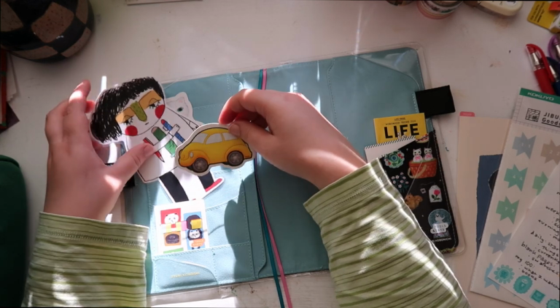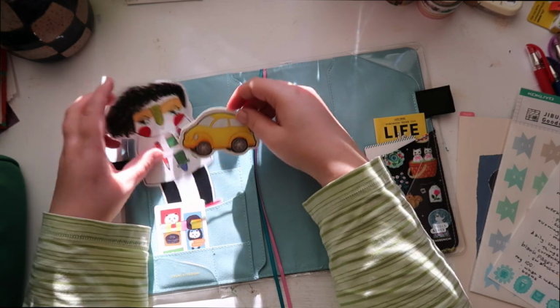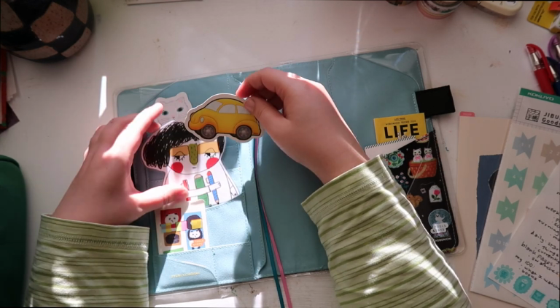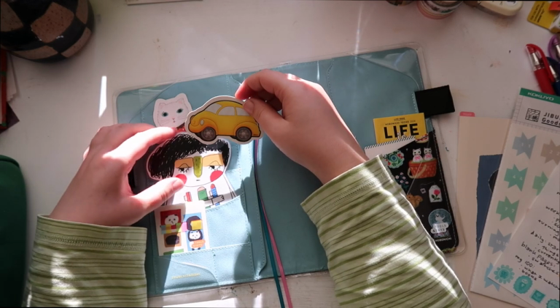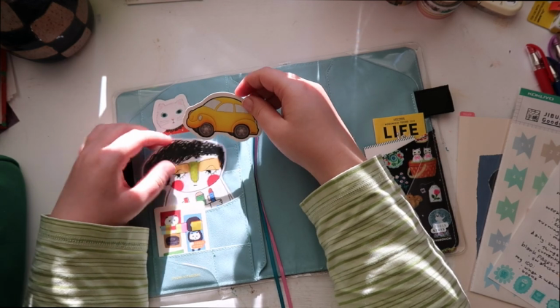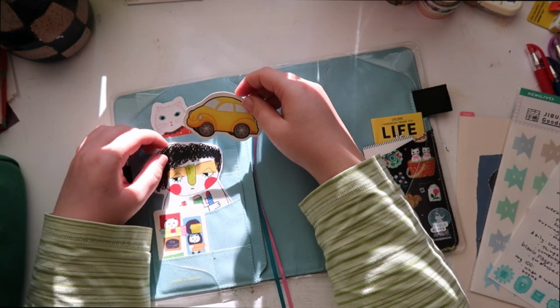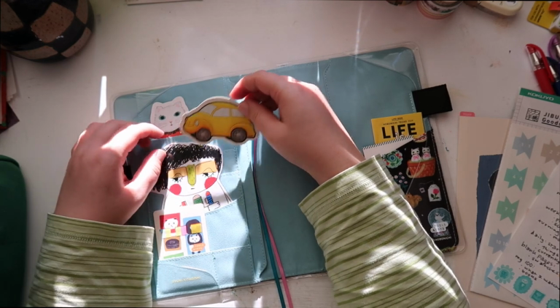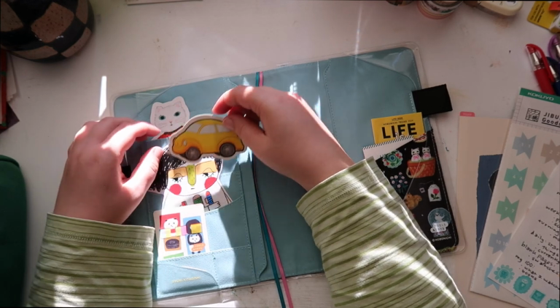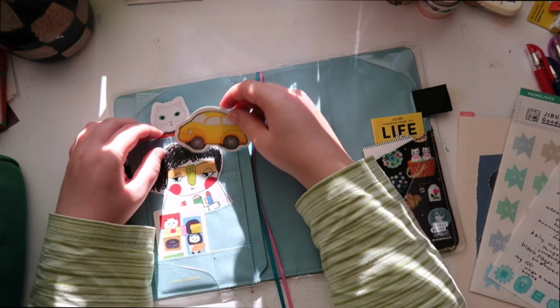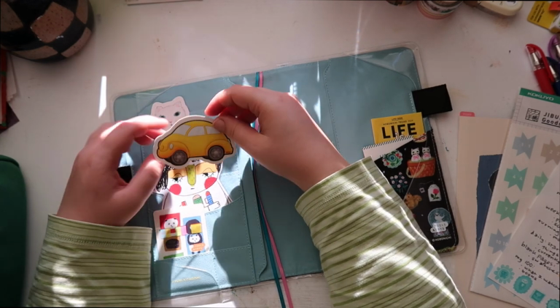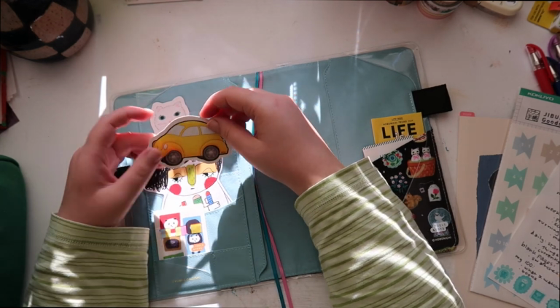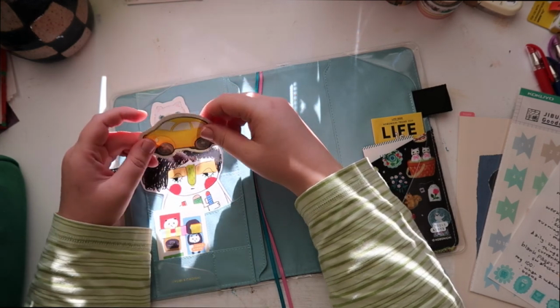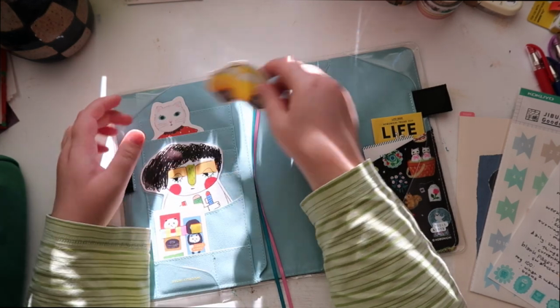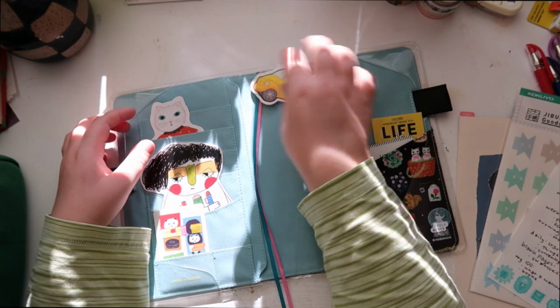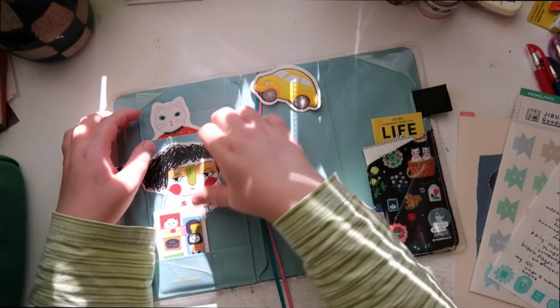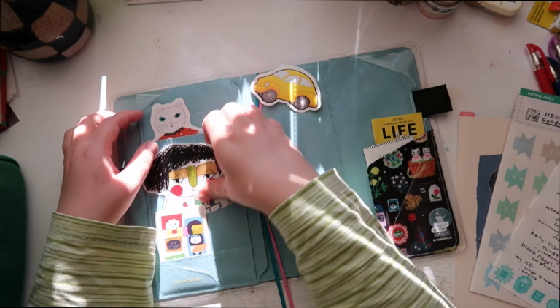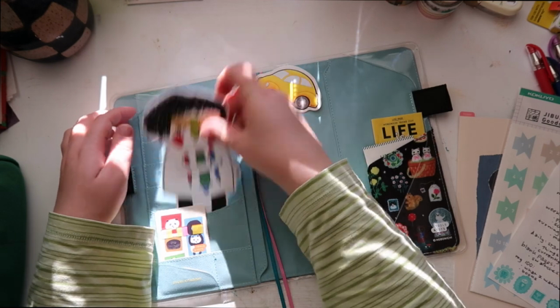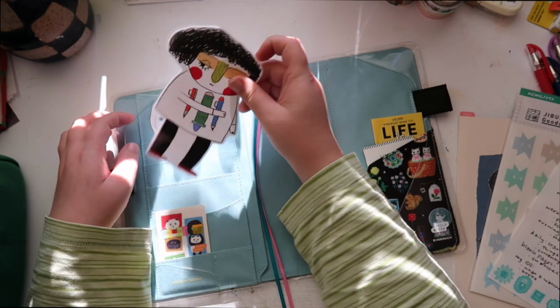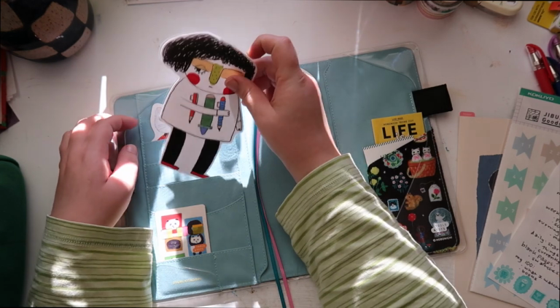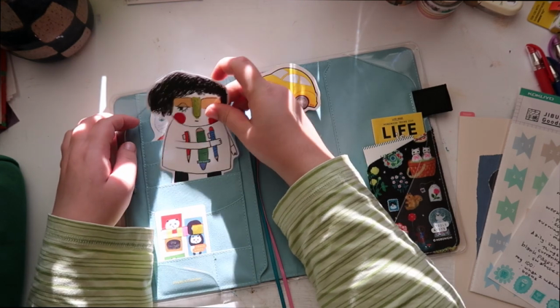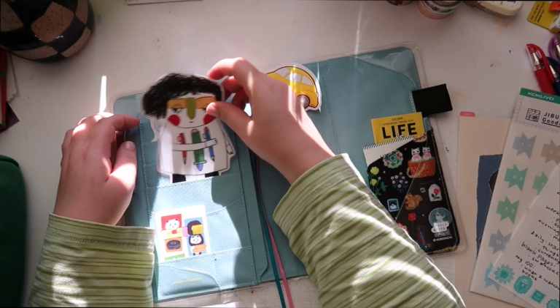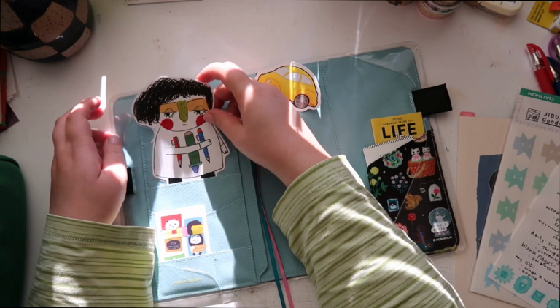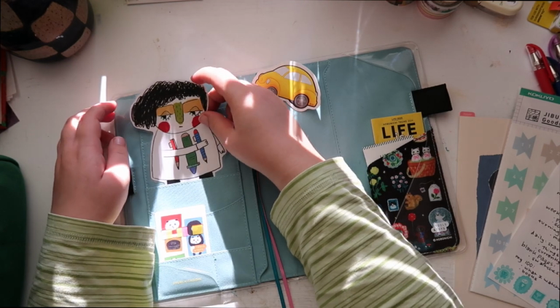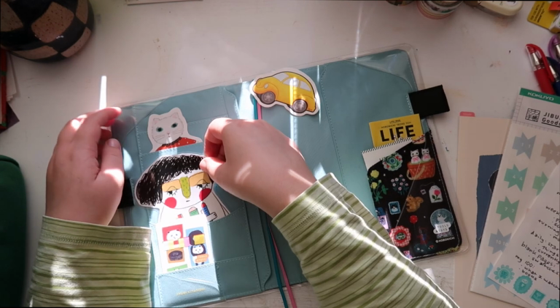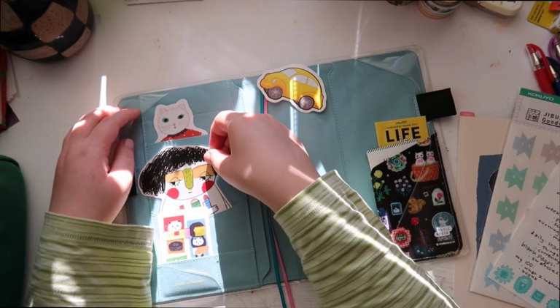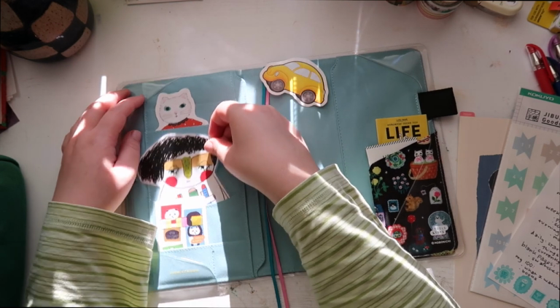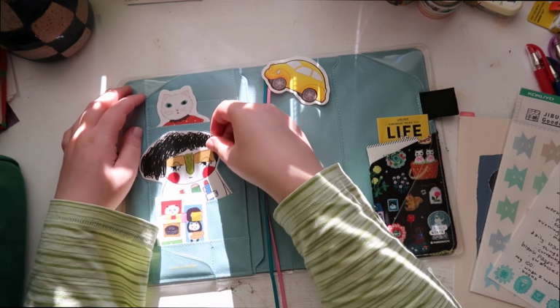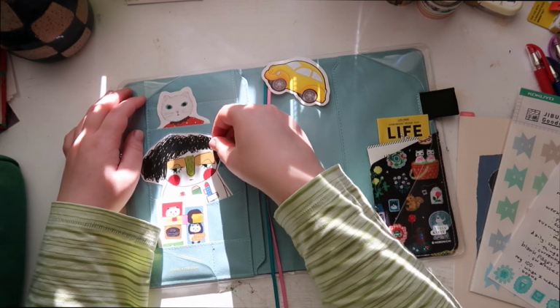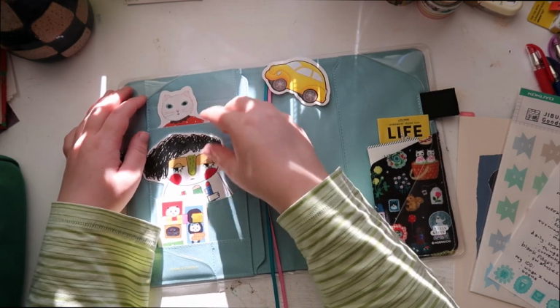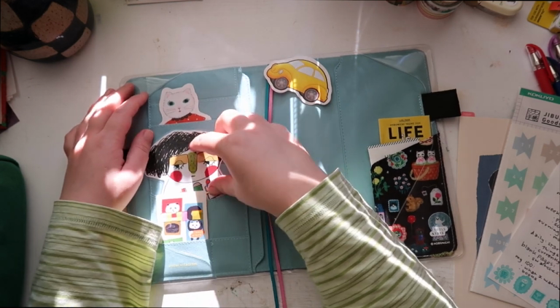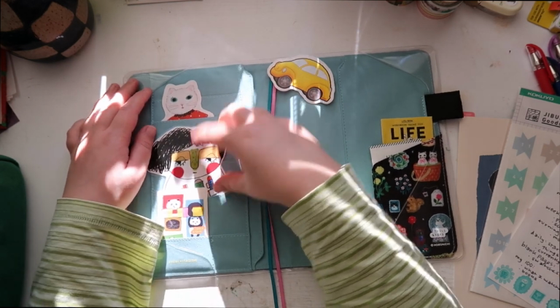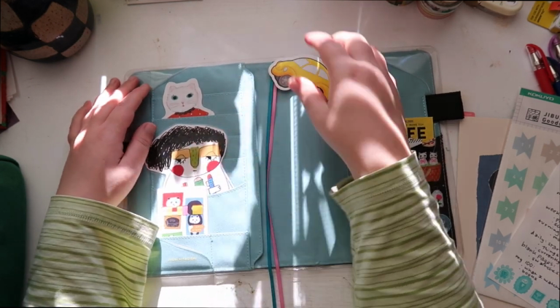I don't know where to put this so it still stands out, but I don't want it in the deeper pocket.